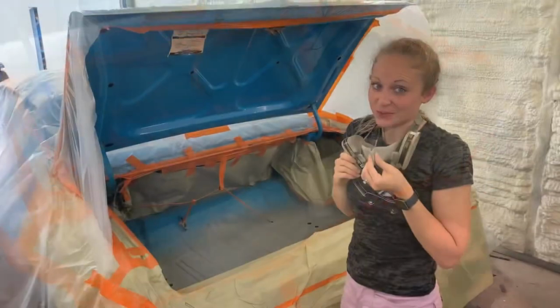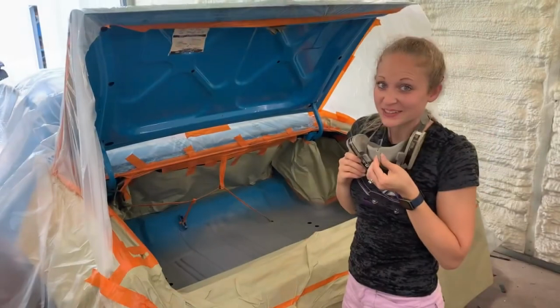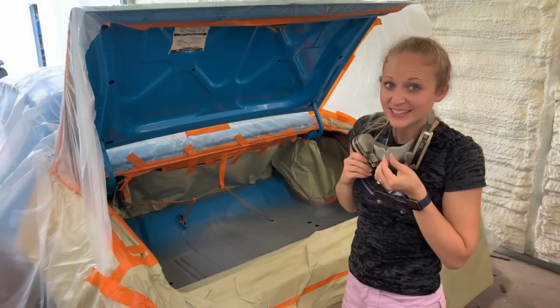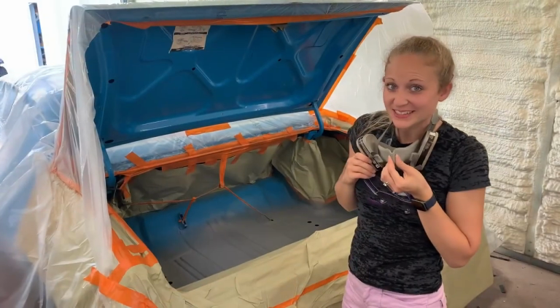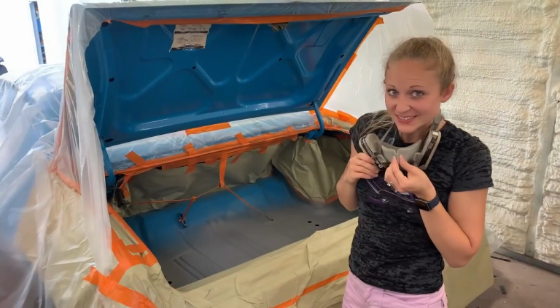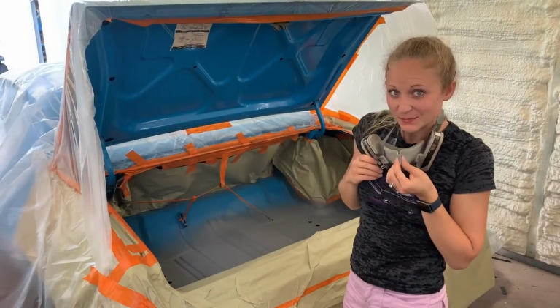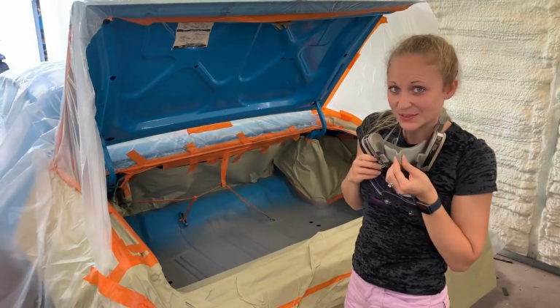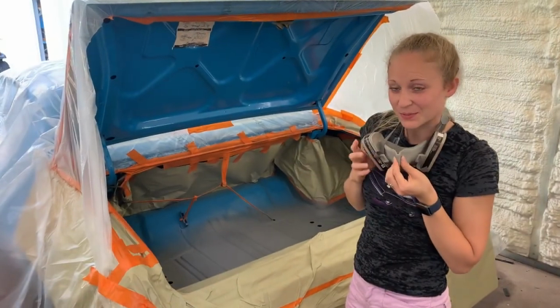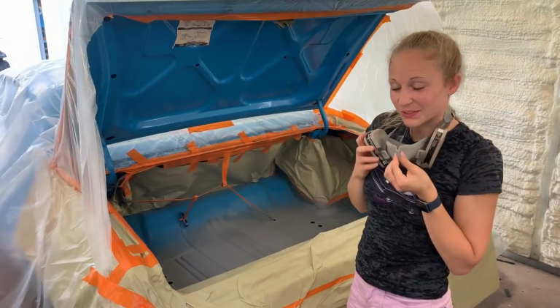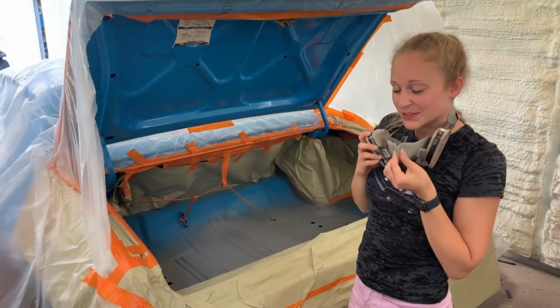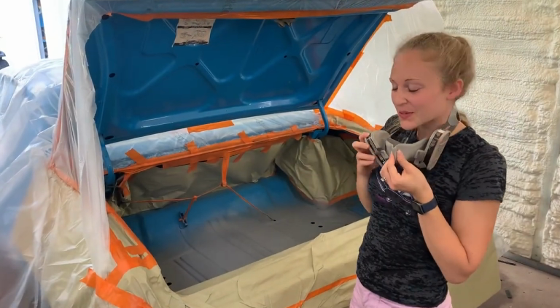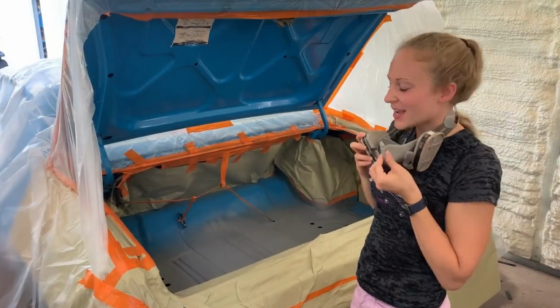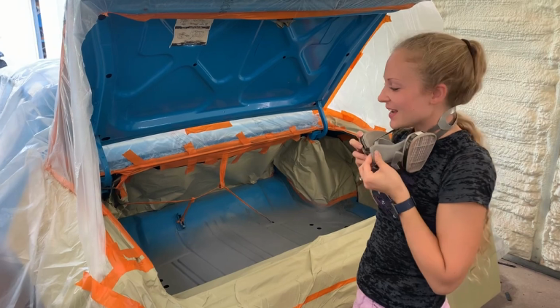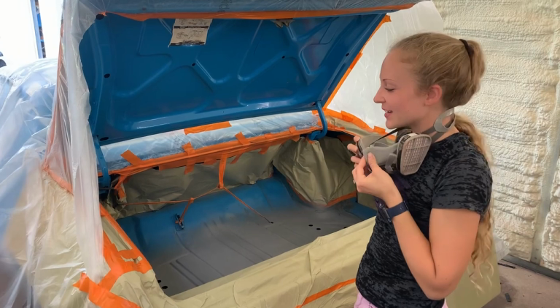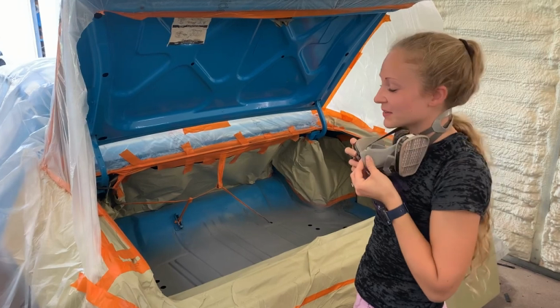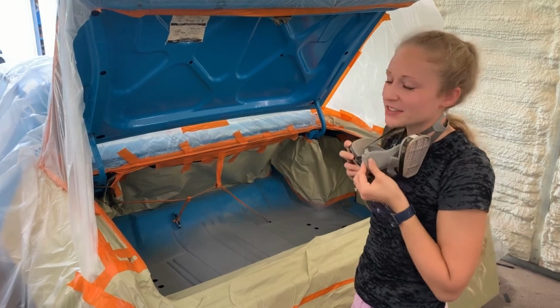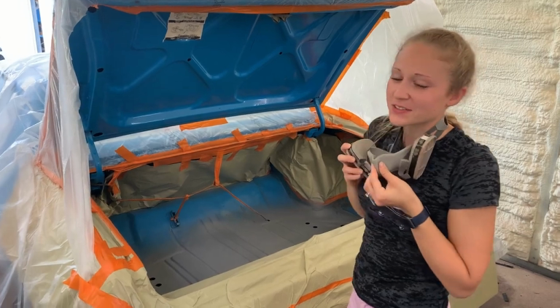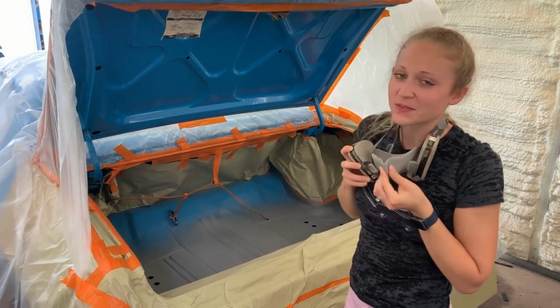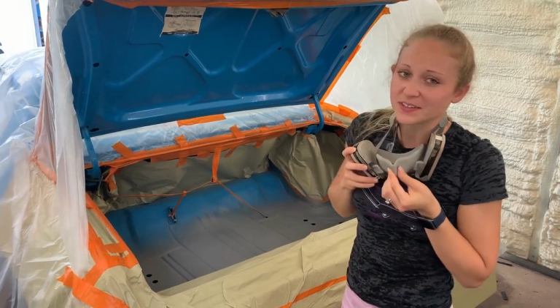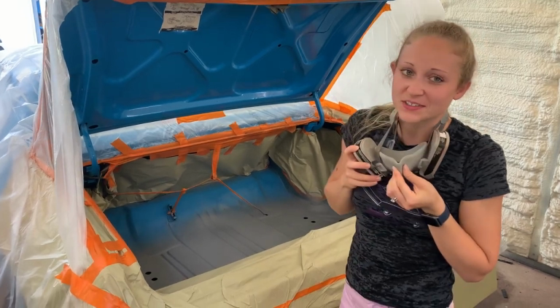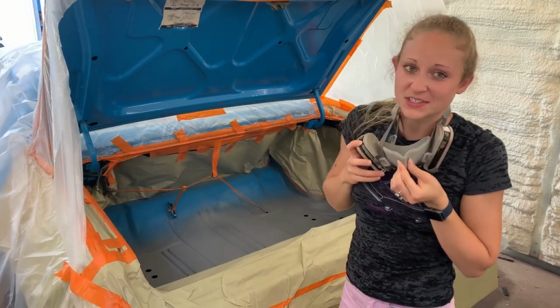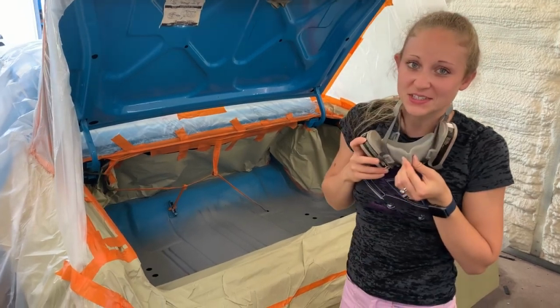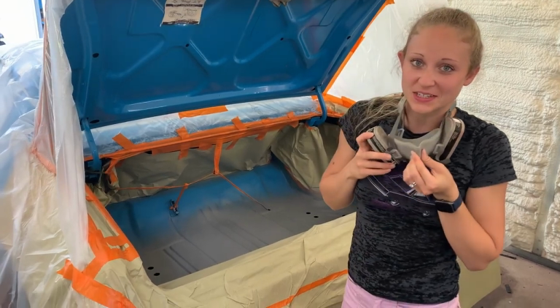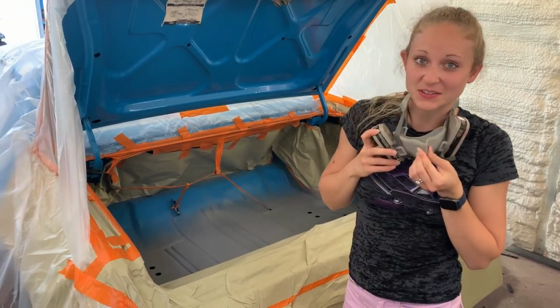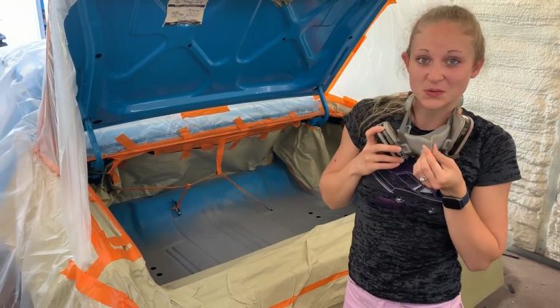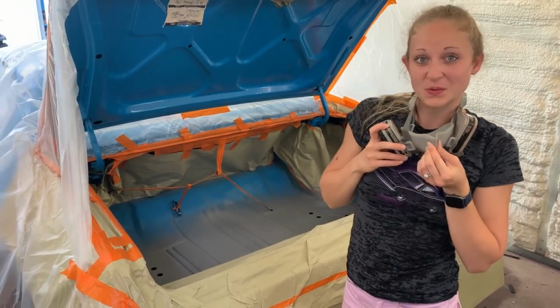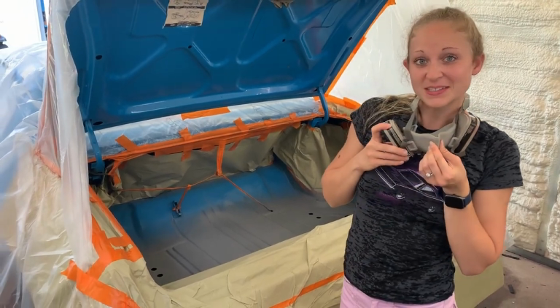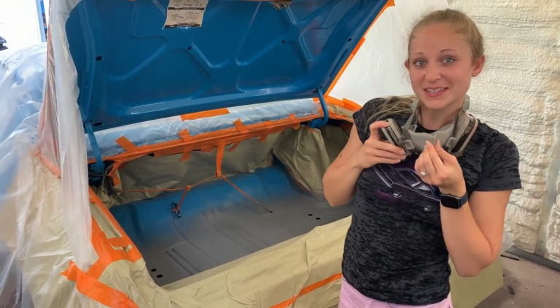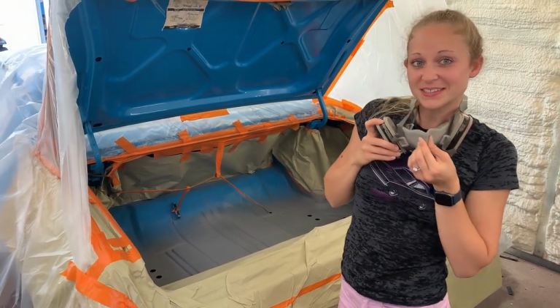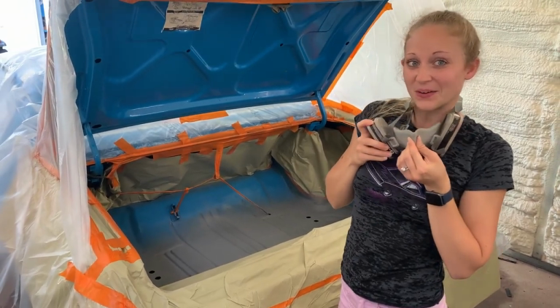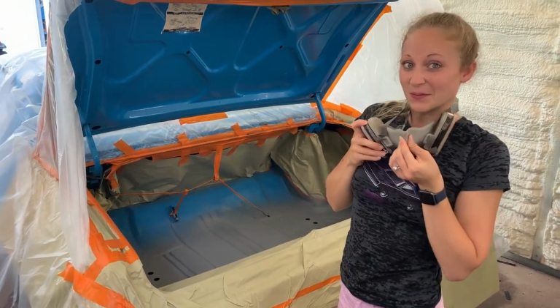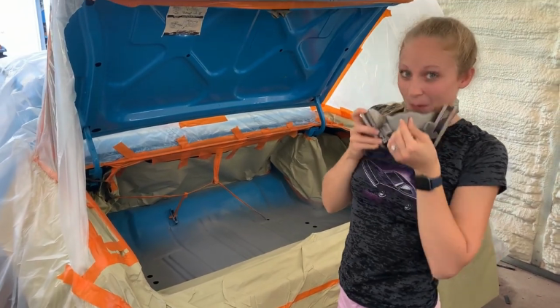We're going to lay down some of this blue, and we're going to turn the fan on just because it's going to get a little noisy, so here we go.